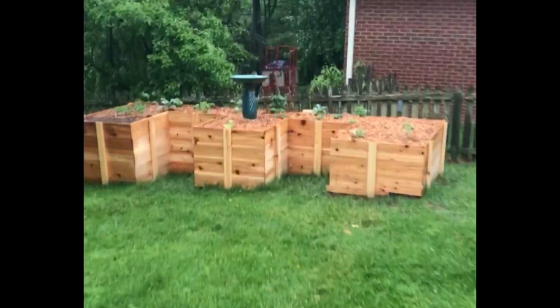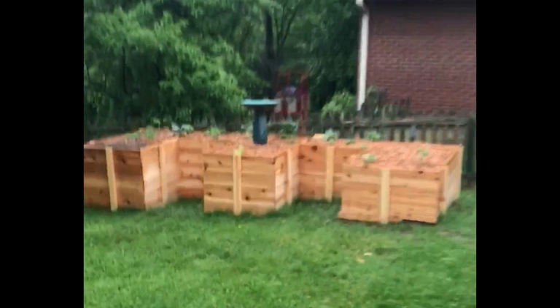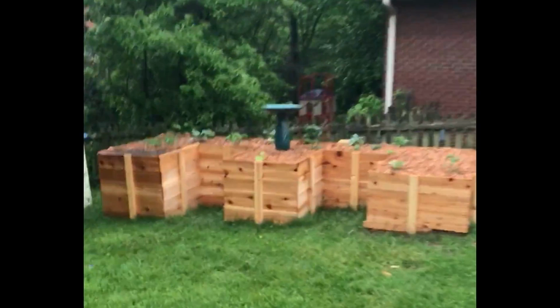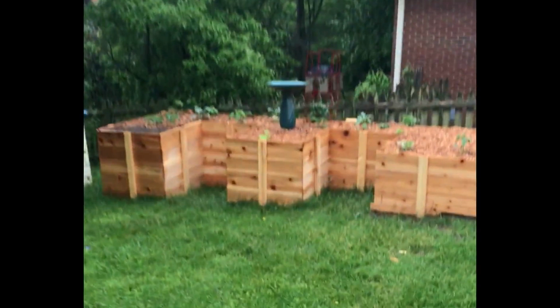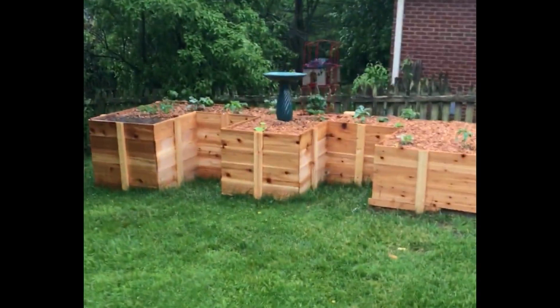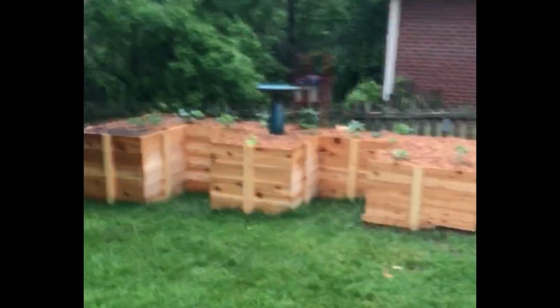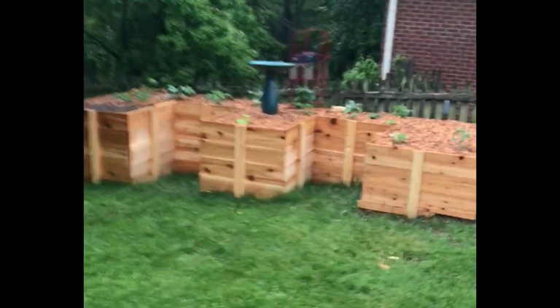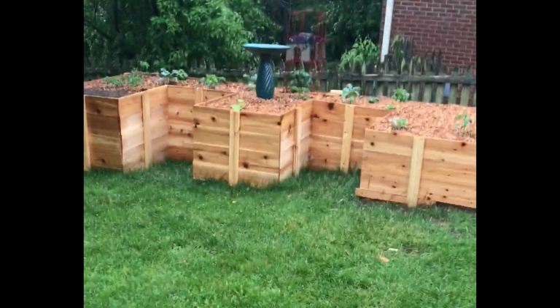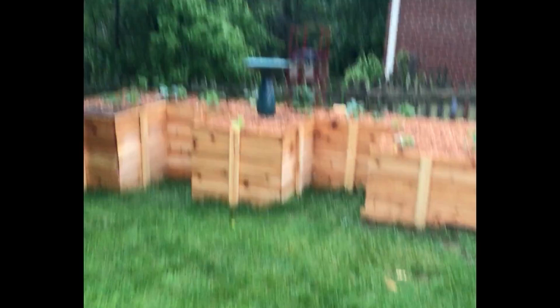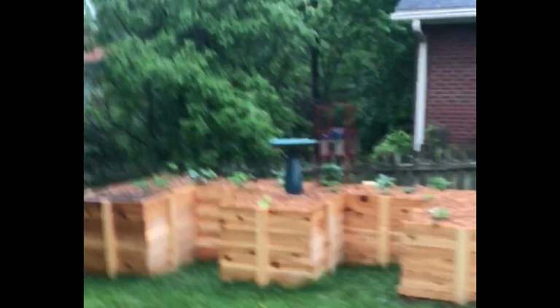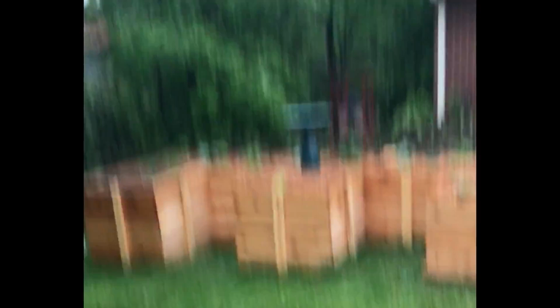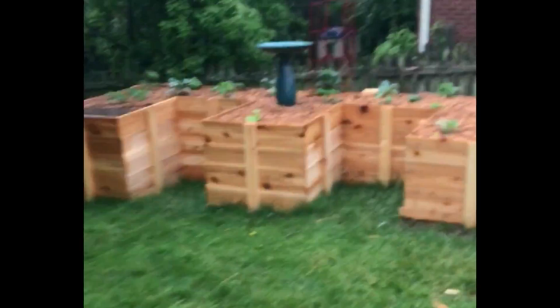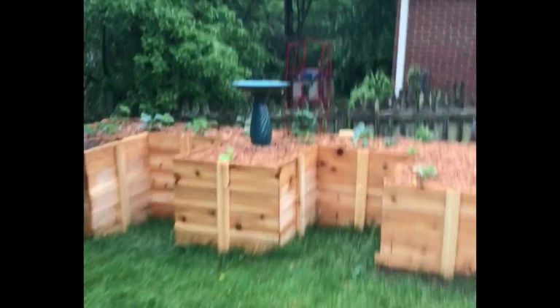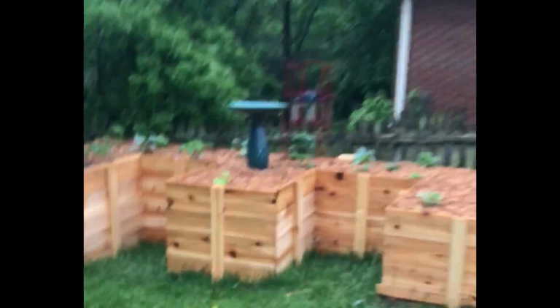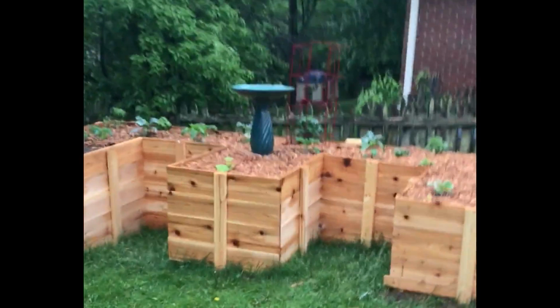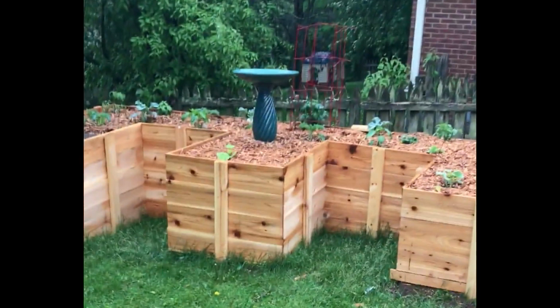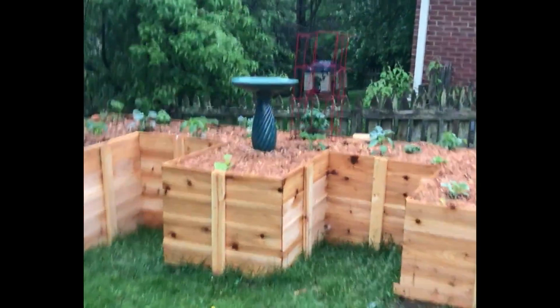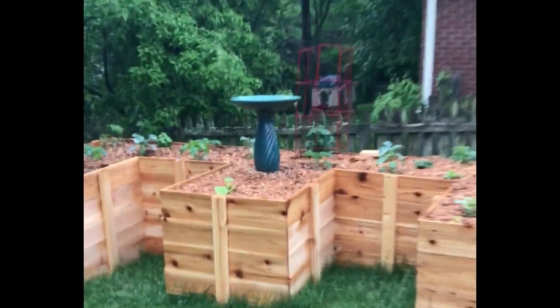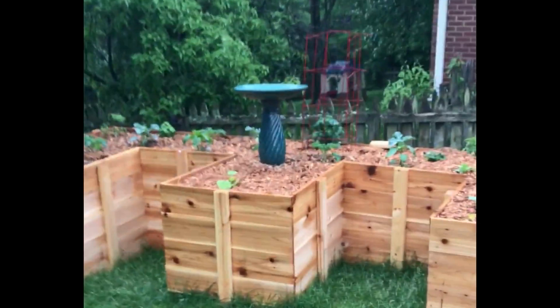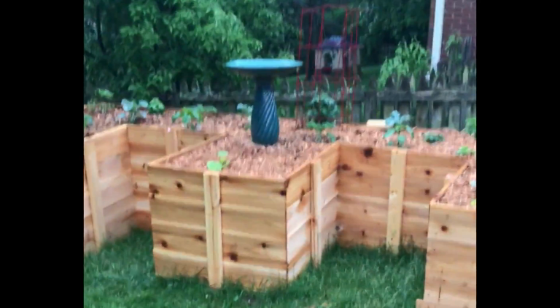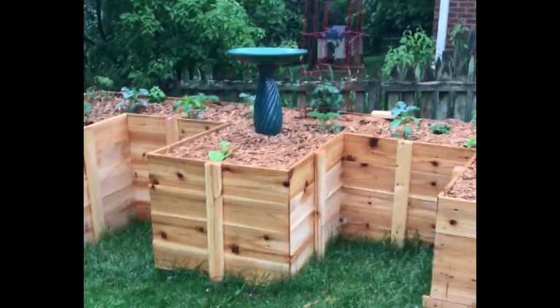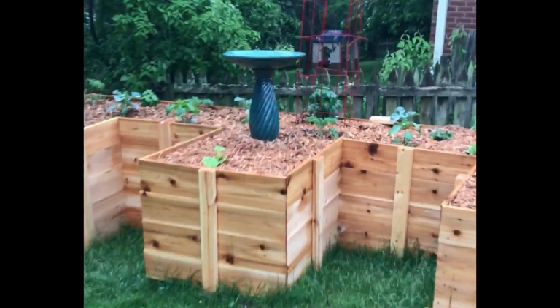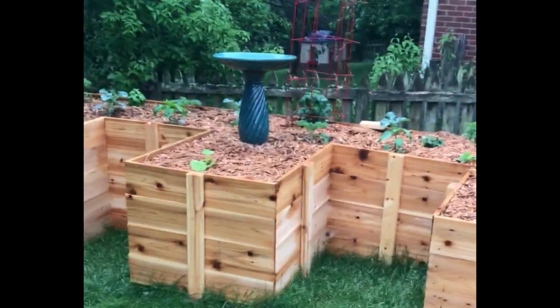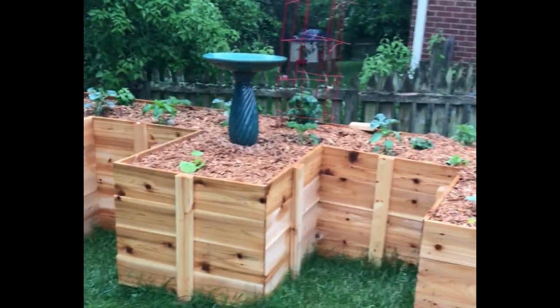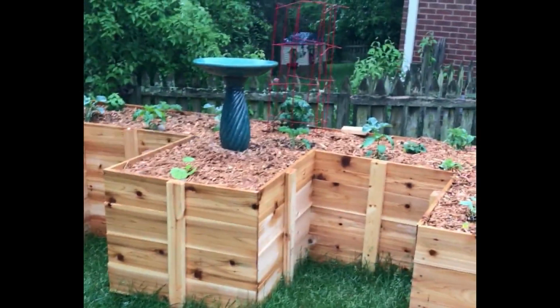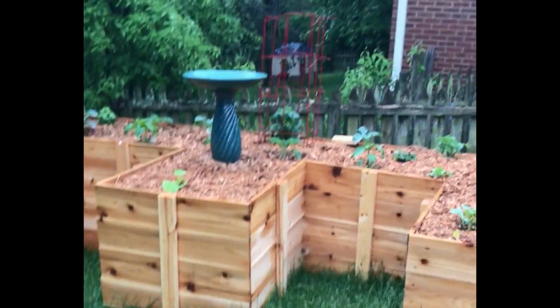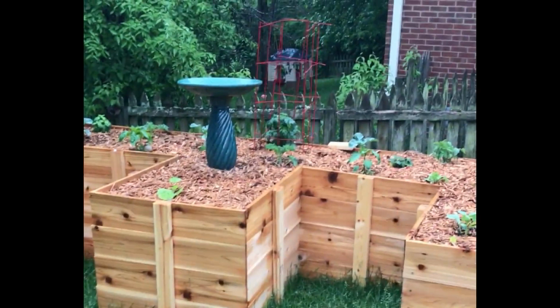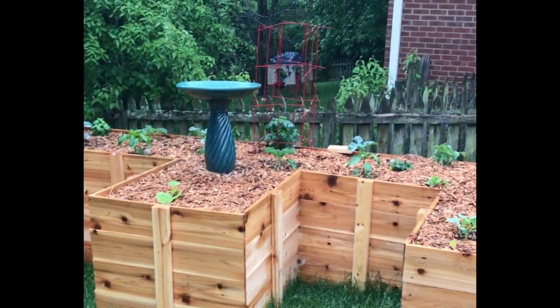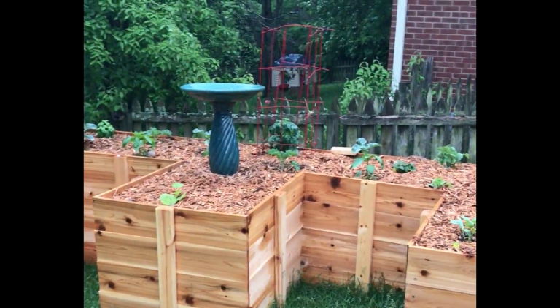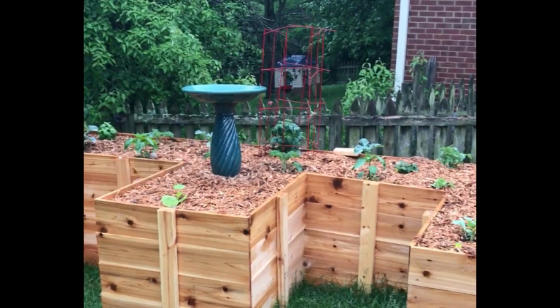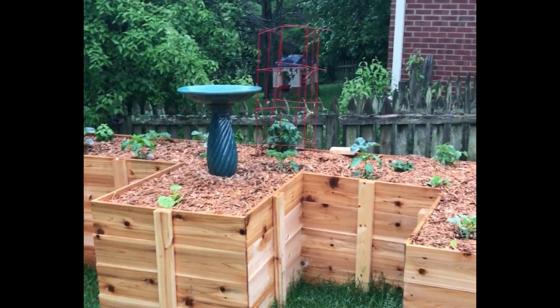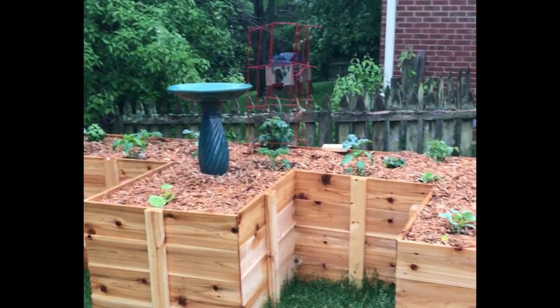So this is where I grow my vegetables. Oh, shoot, that's the wrong video.